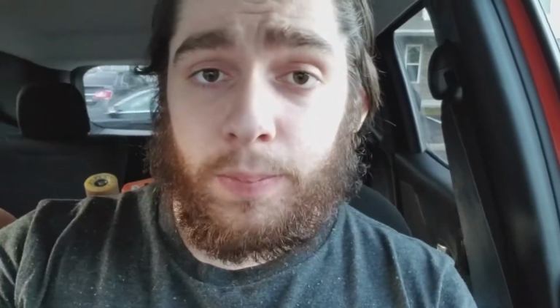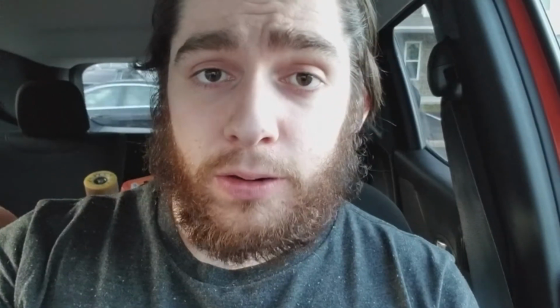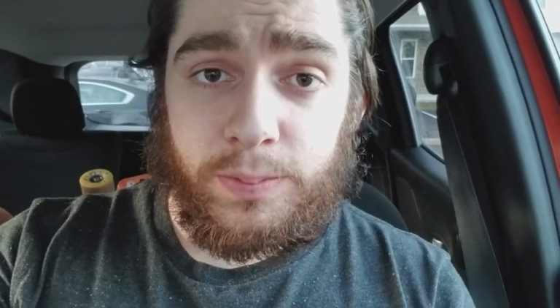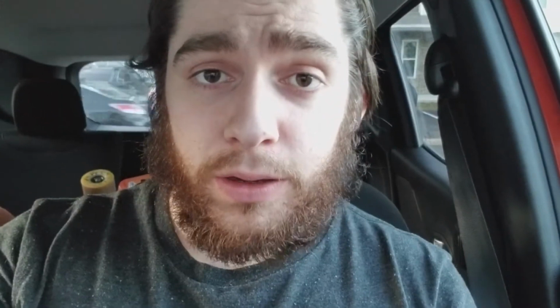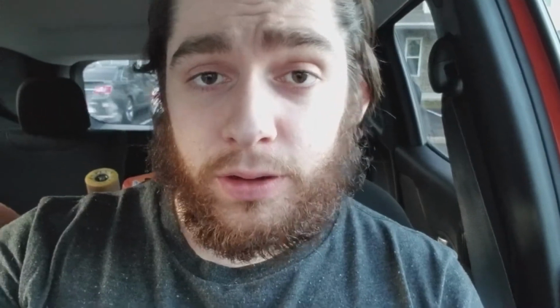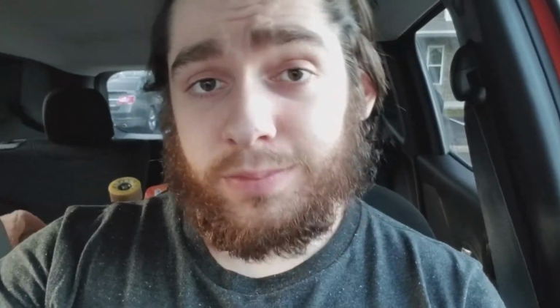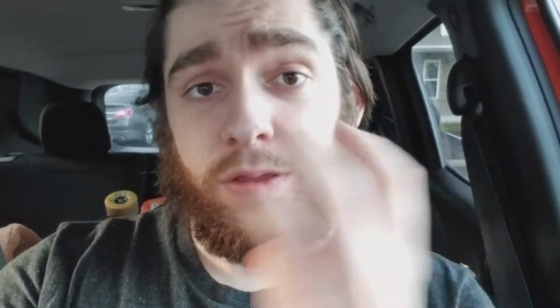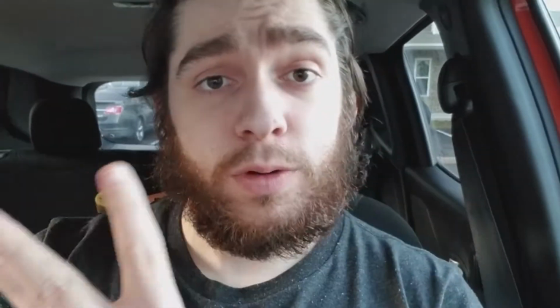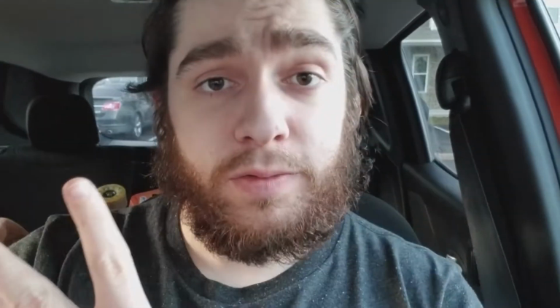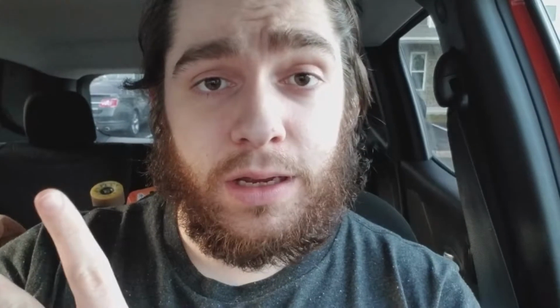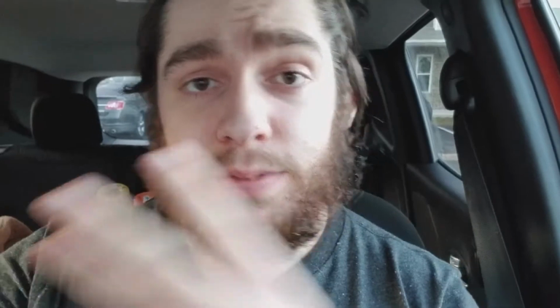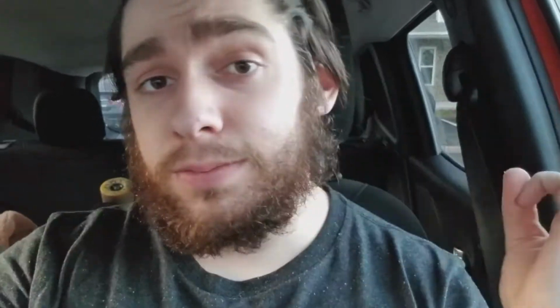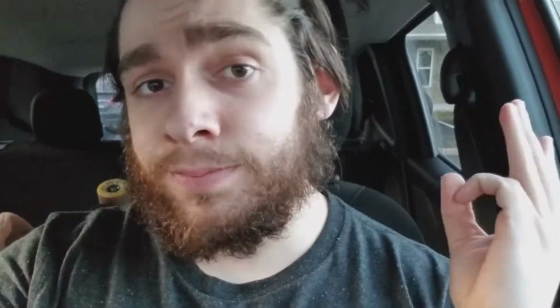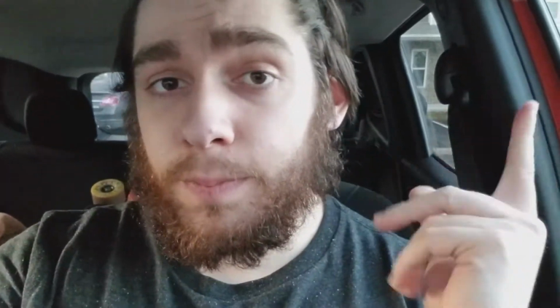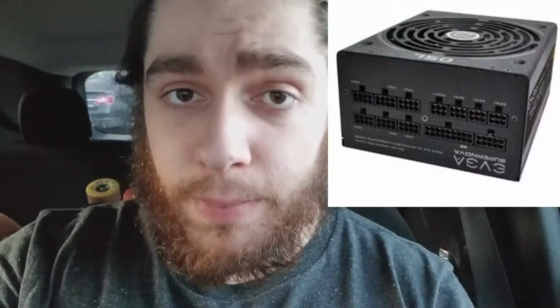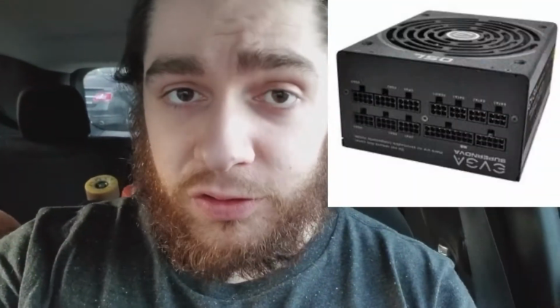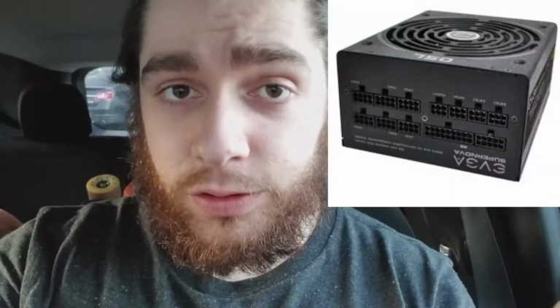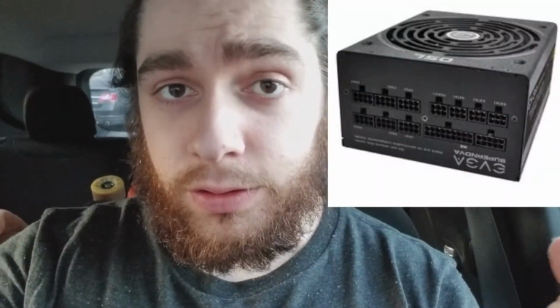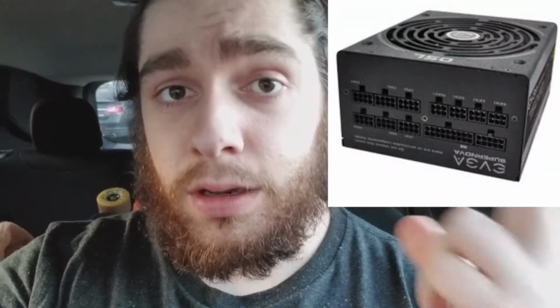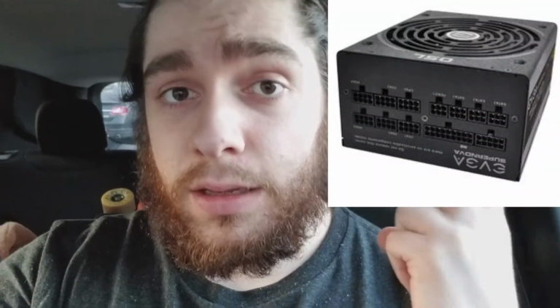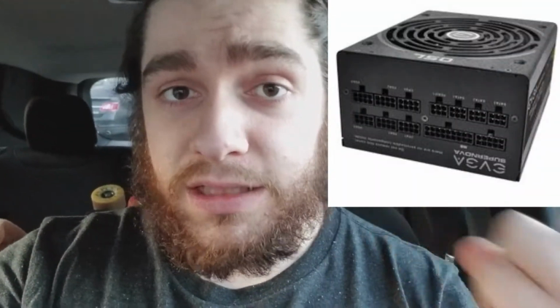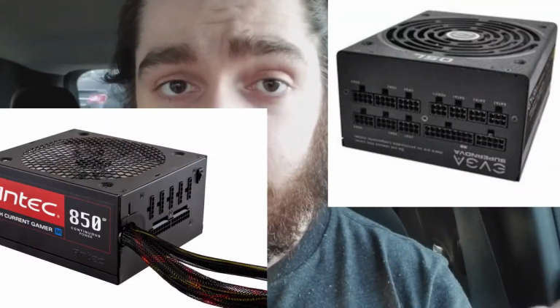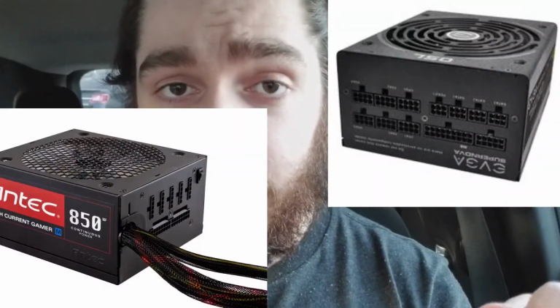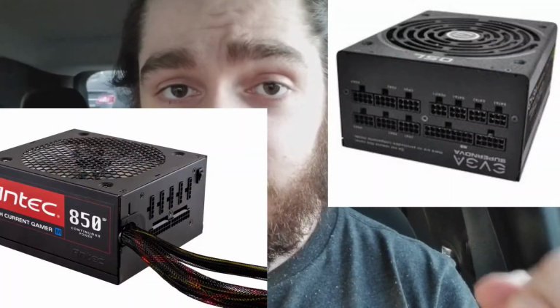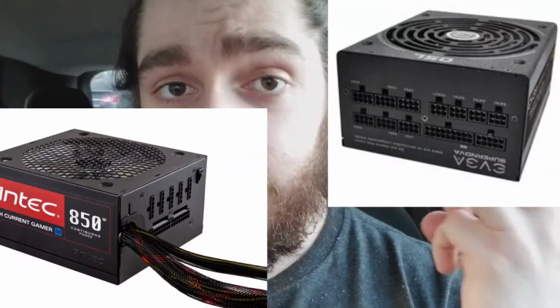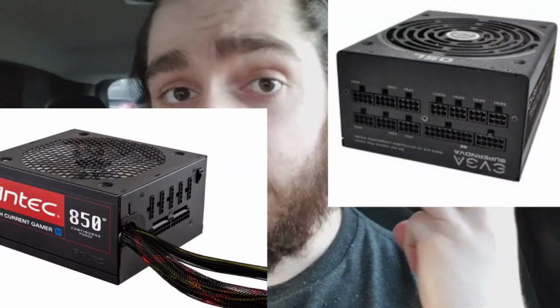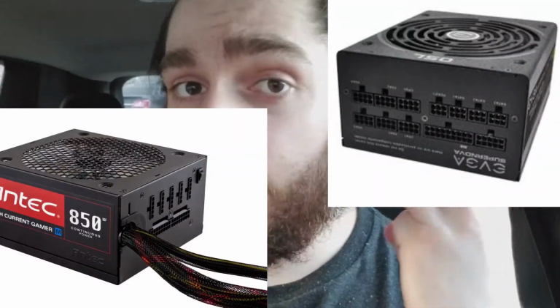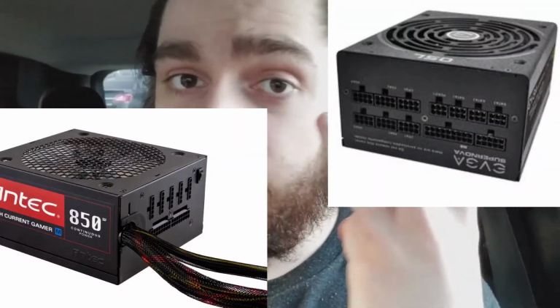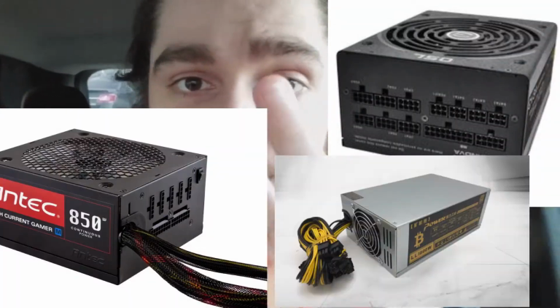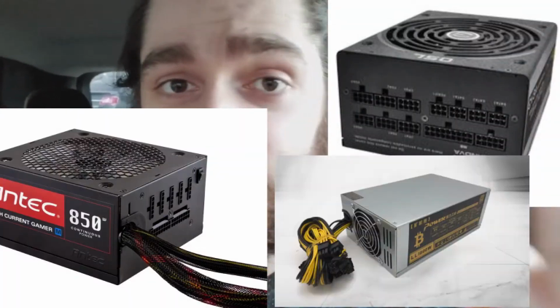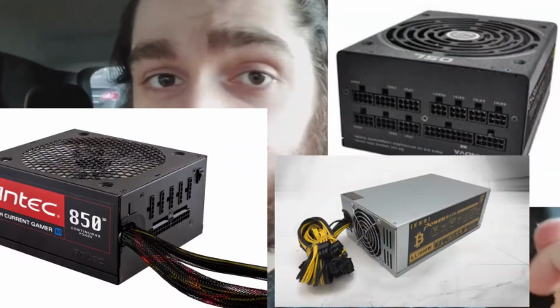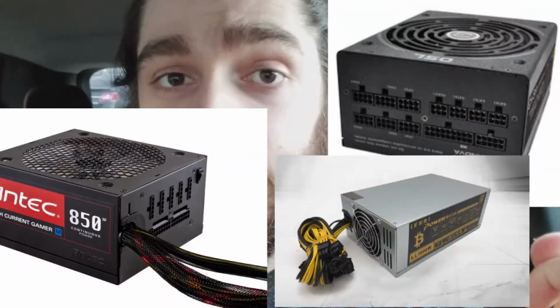A power supply unit comes in three different types: modular, semi-modular, or just regular.